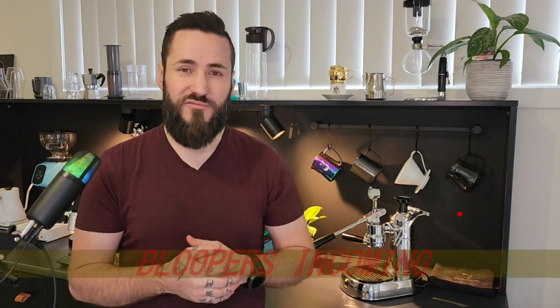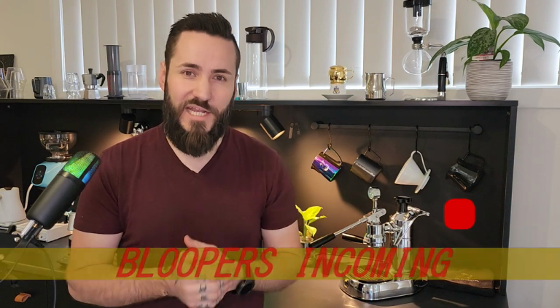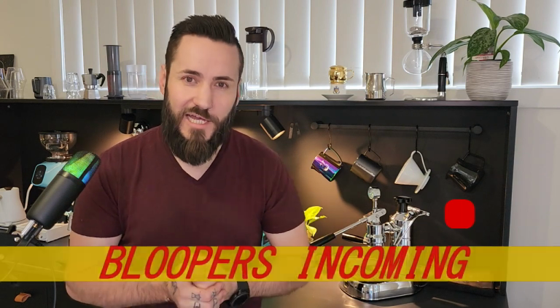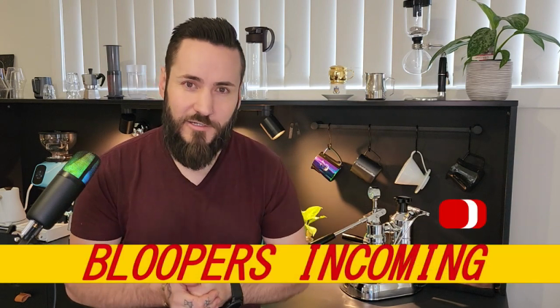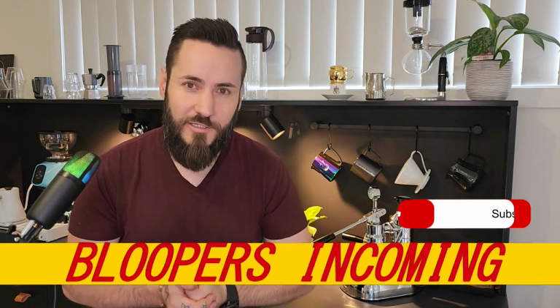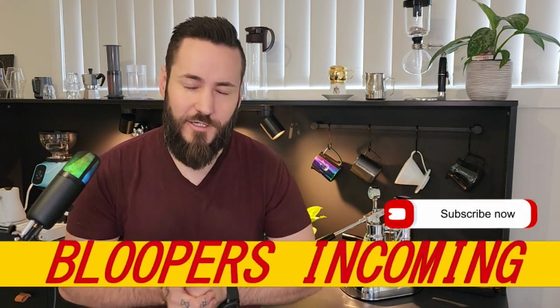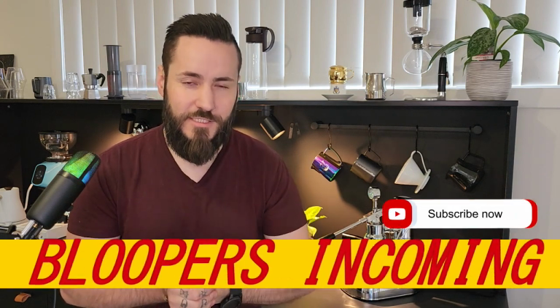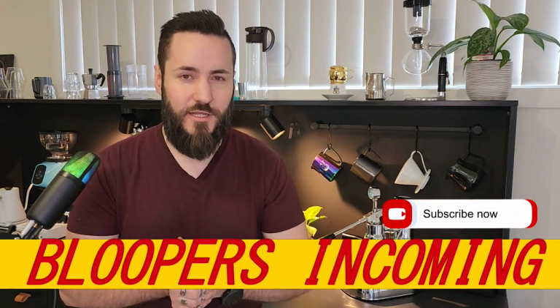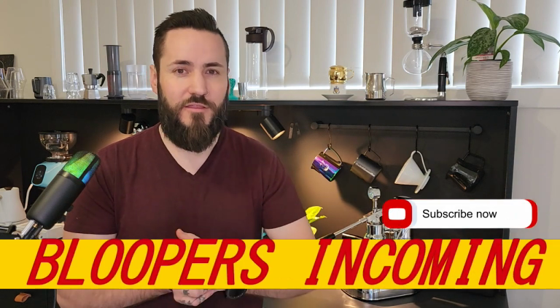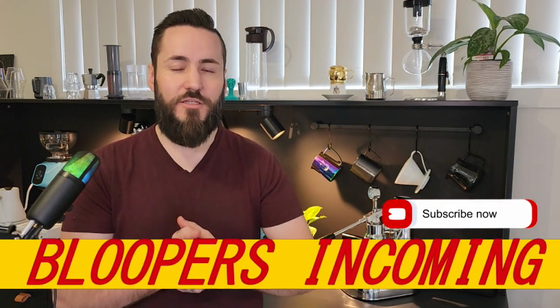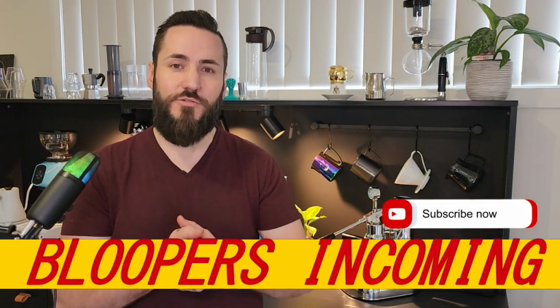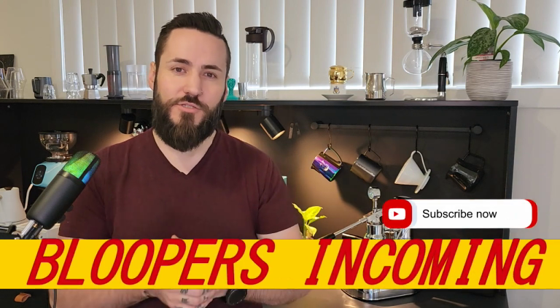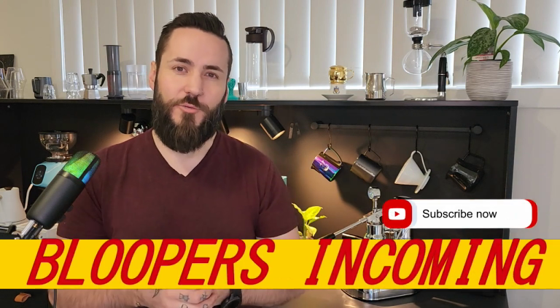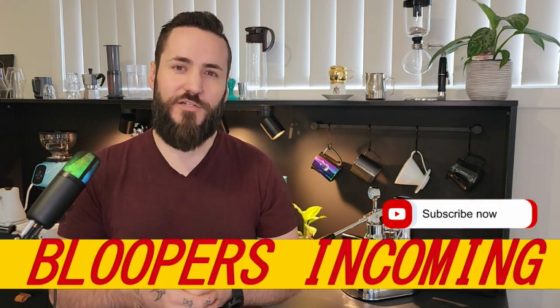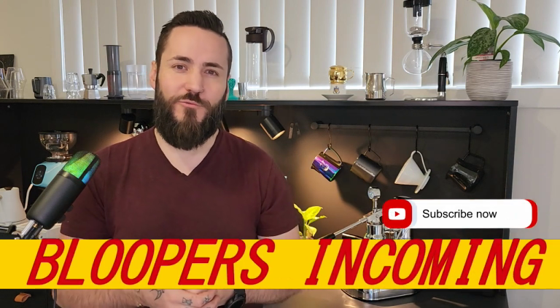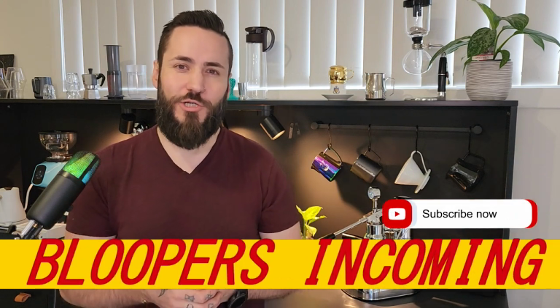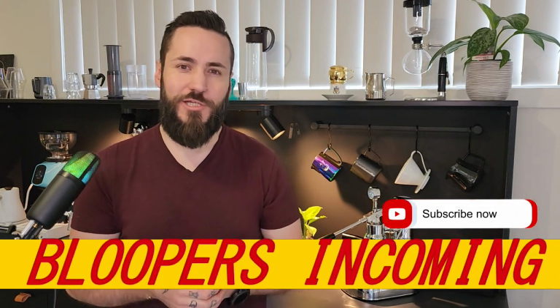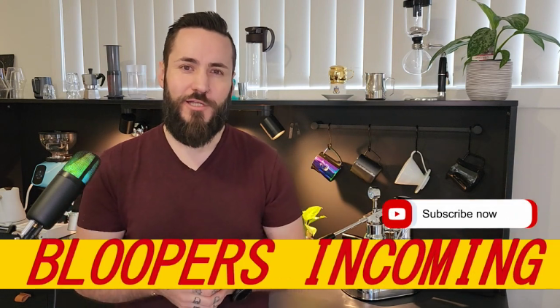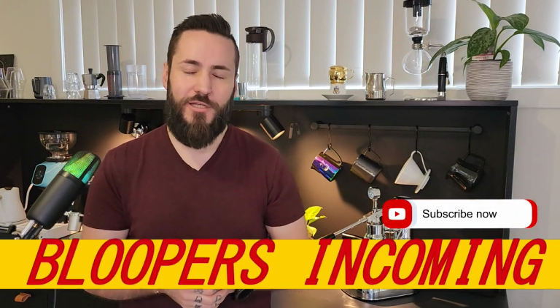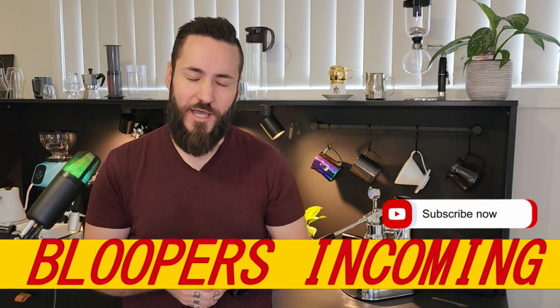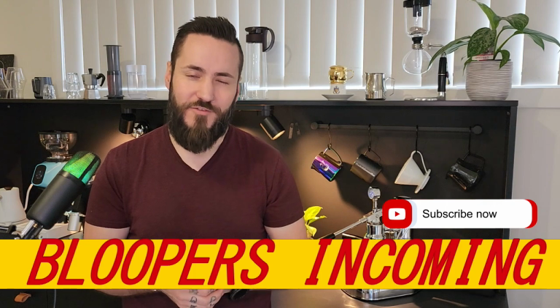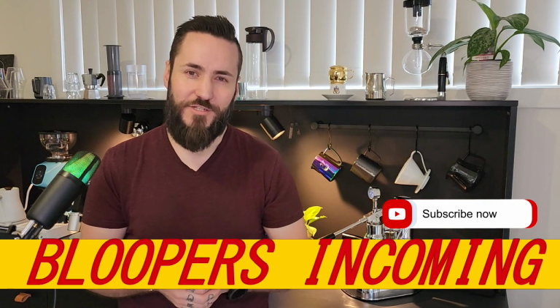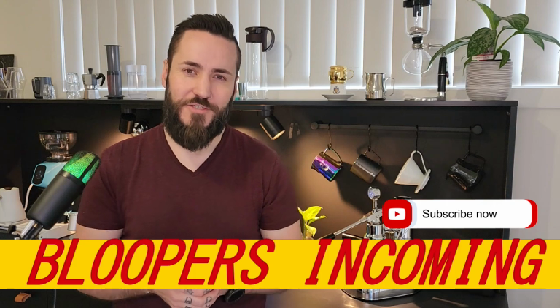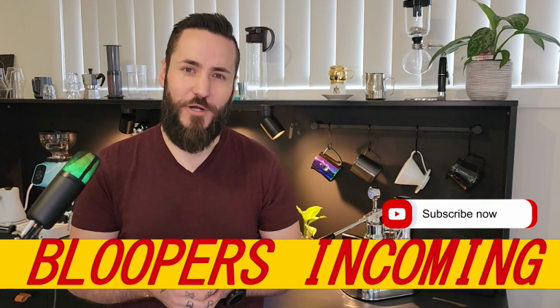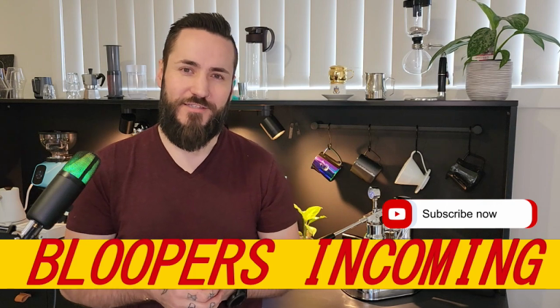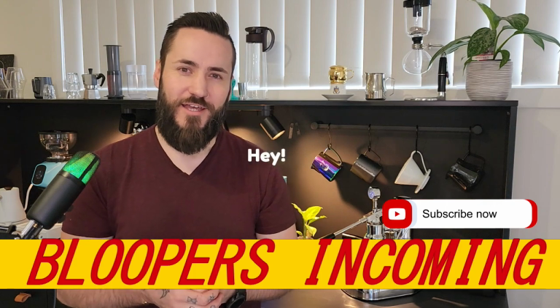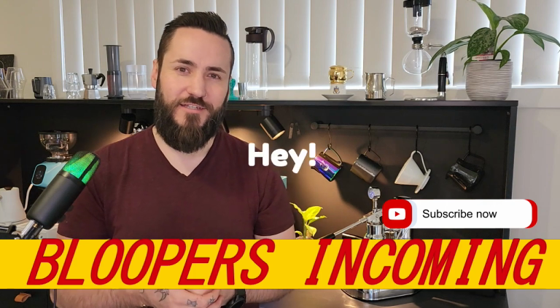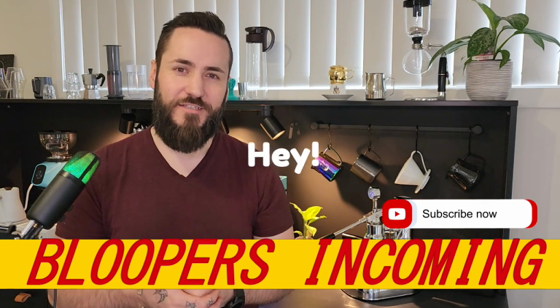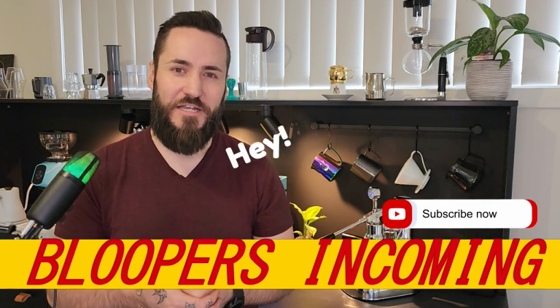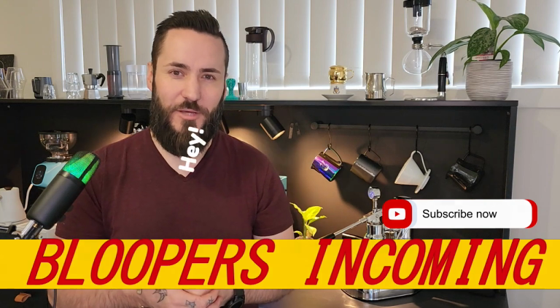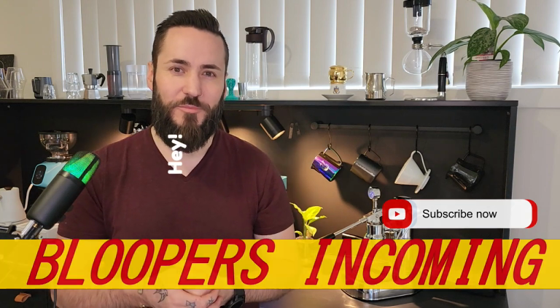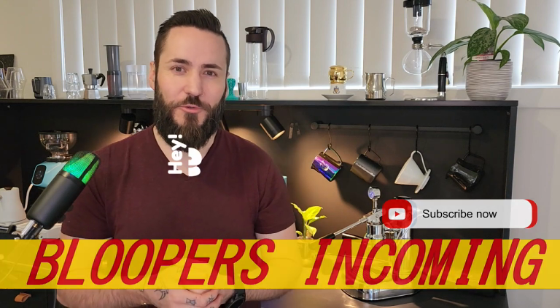But for now I'm going to say thank you so much for watching, have yourselves a great day and happy brewing.